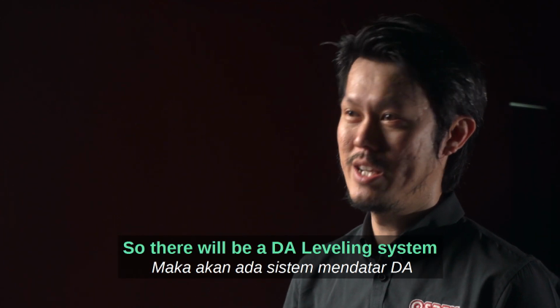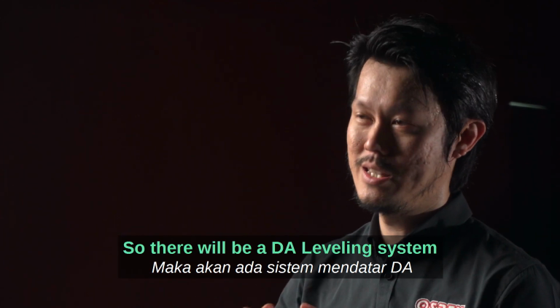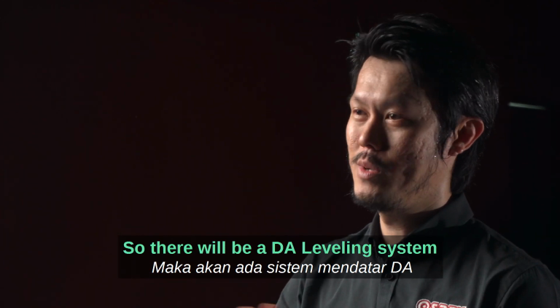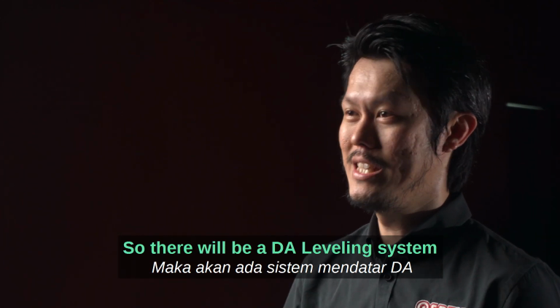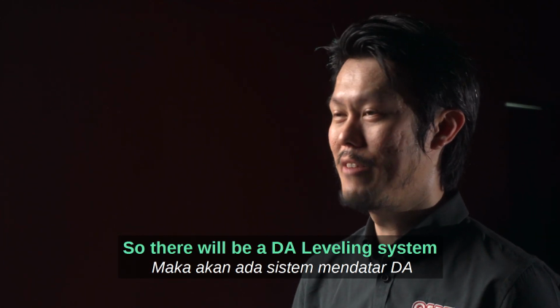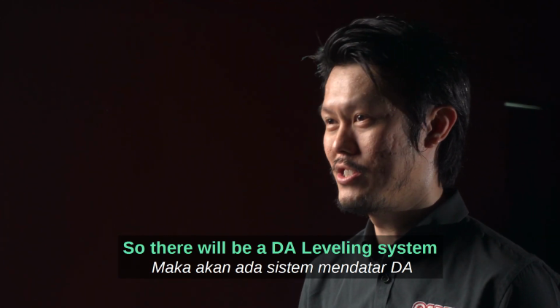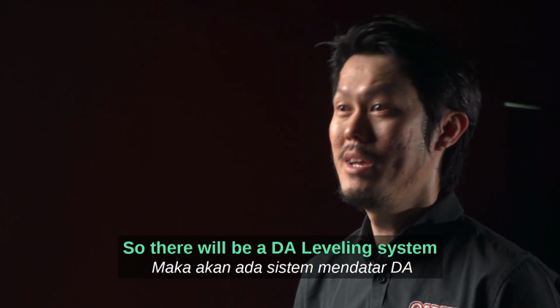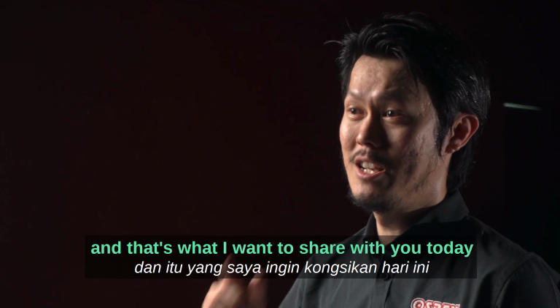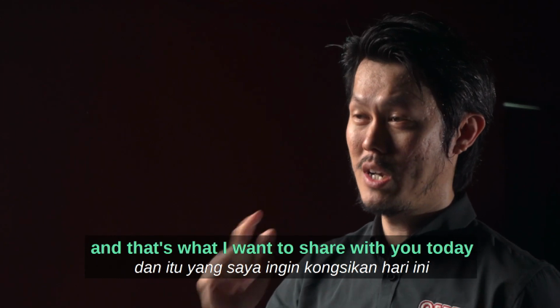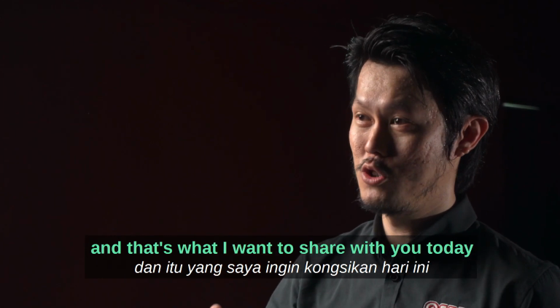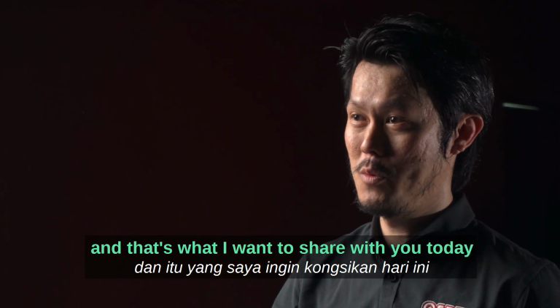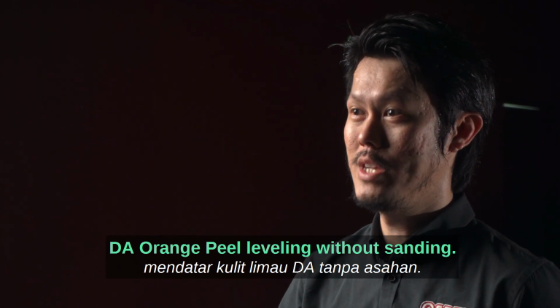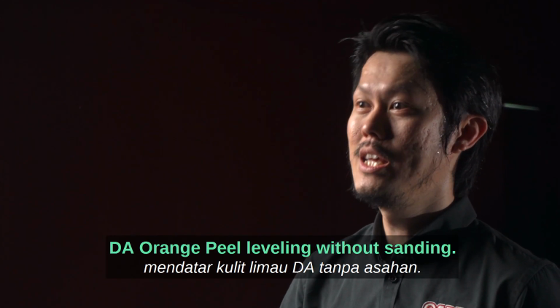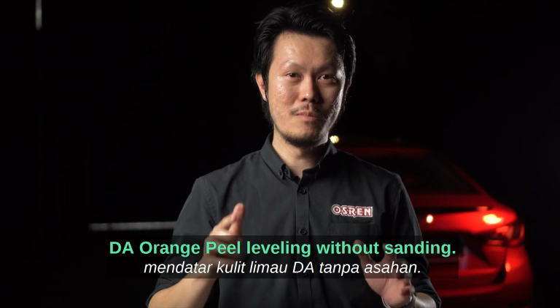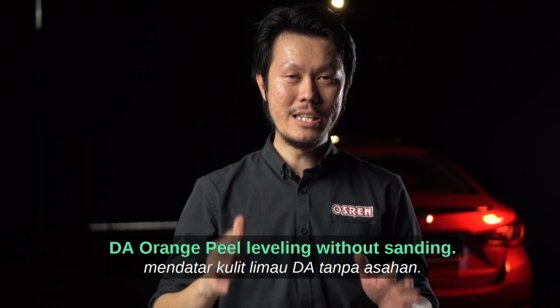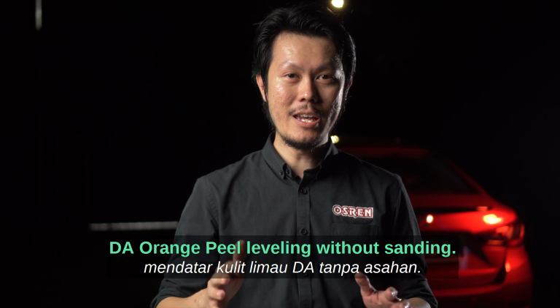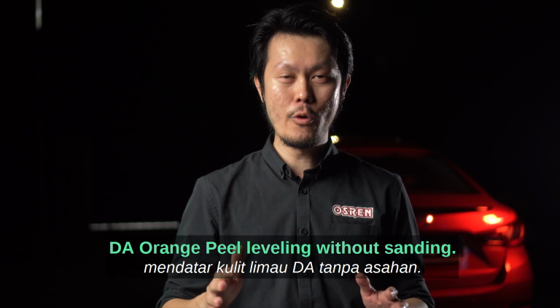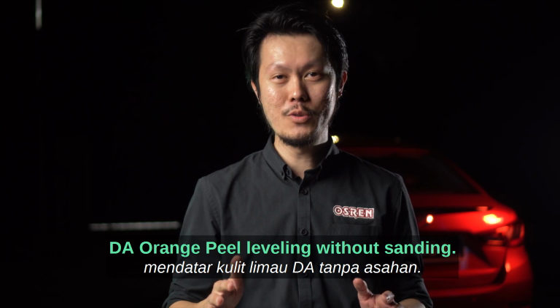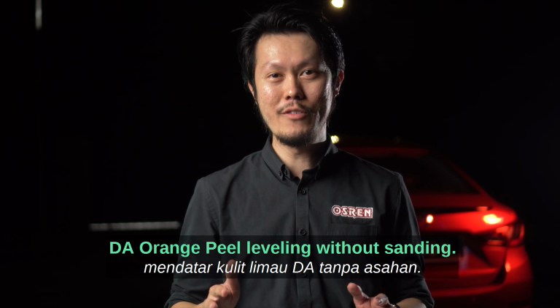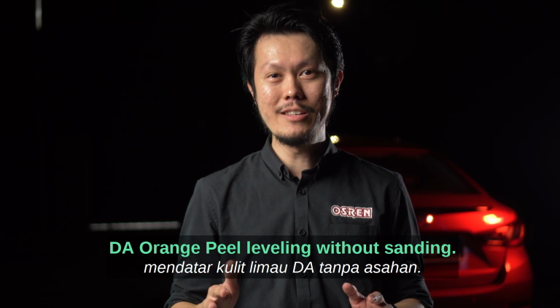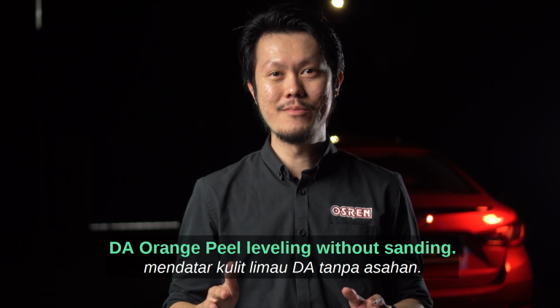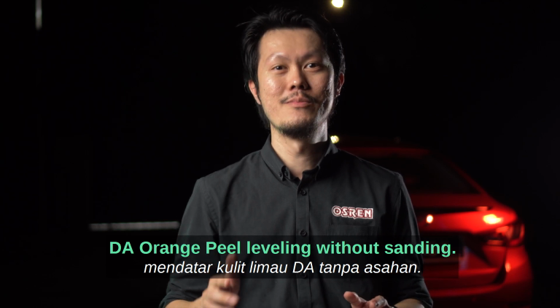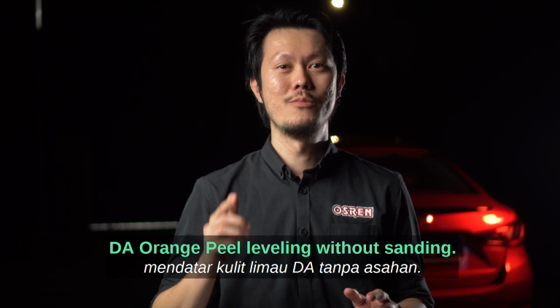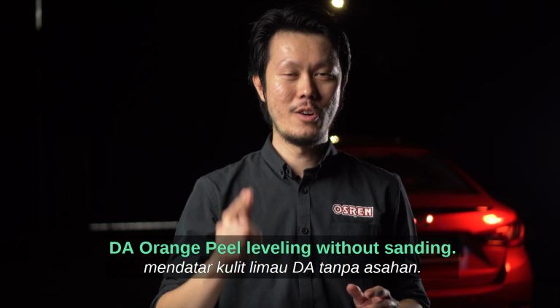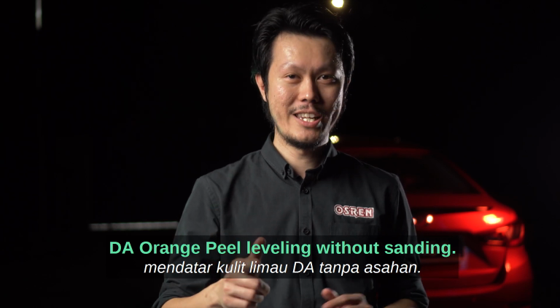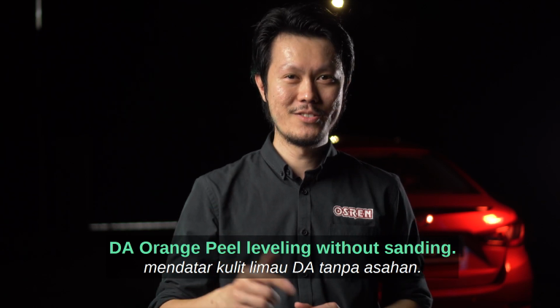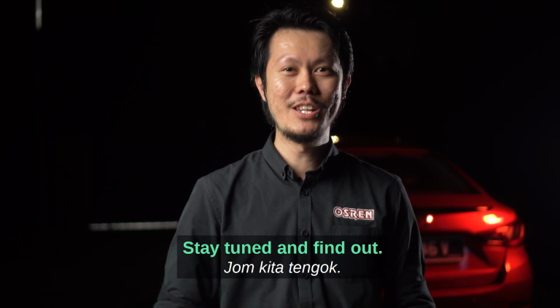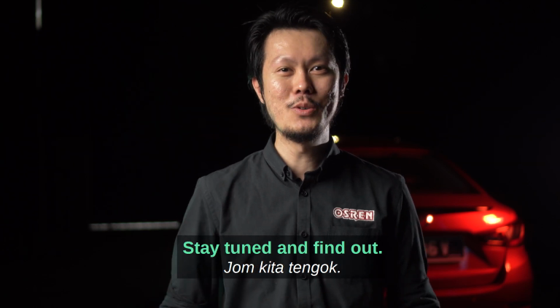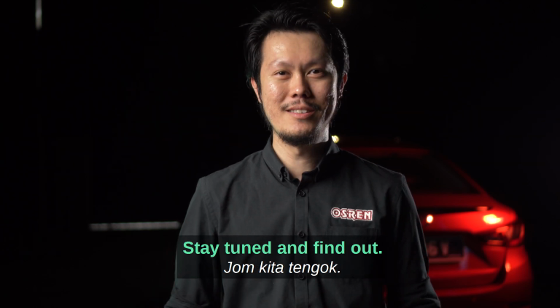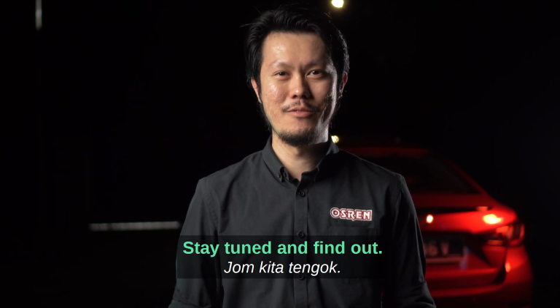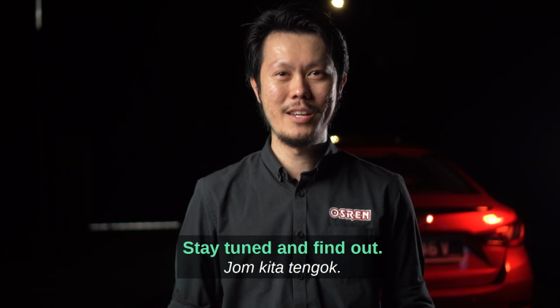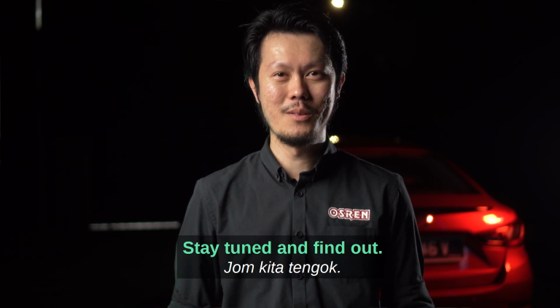So there will be a DA leveling system and that's what I want to share with you today — DA orange peel leveling without sanding. Stay tuned and find out.